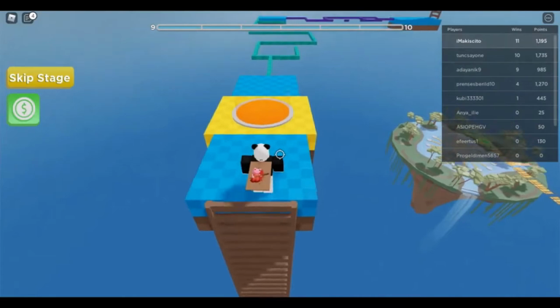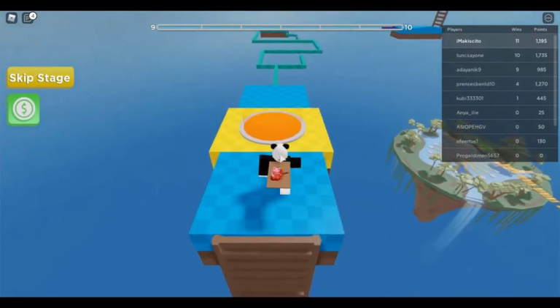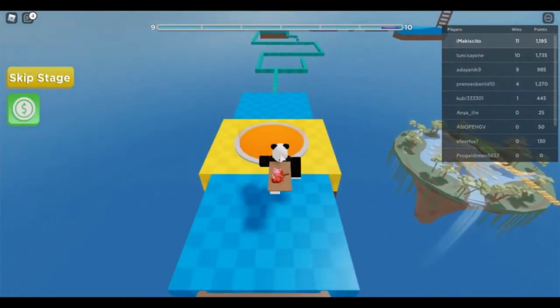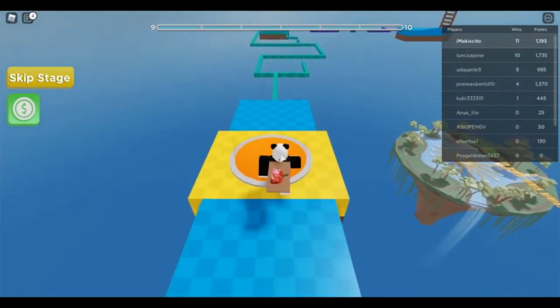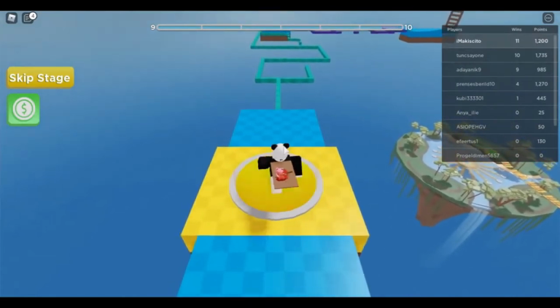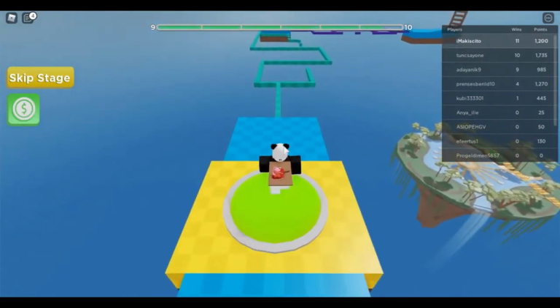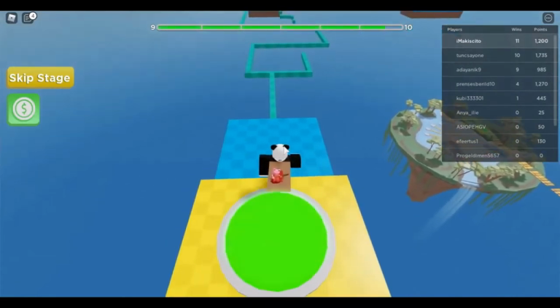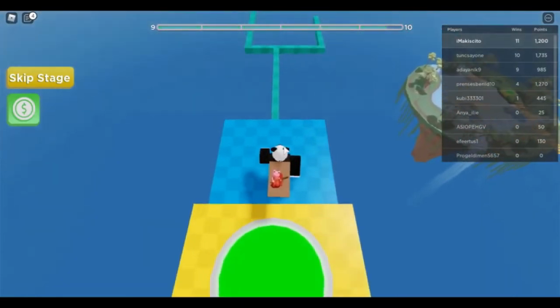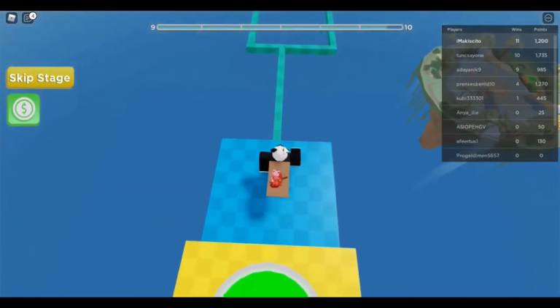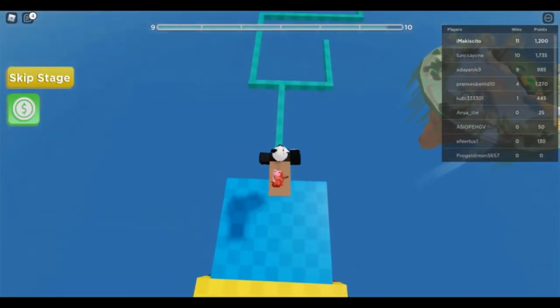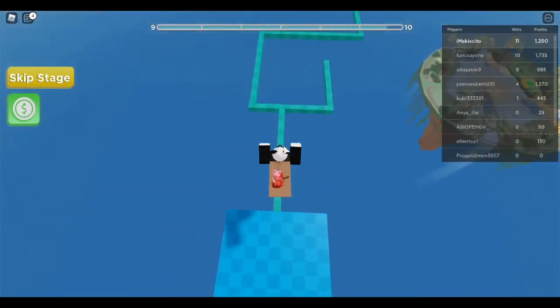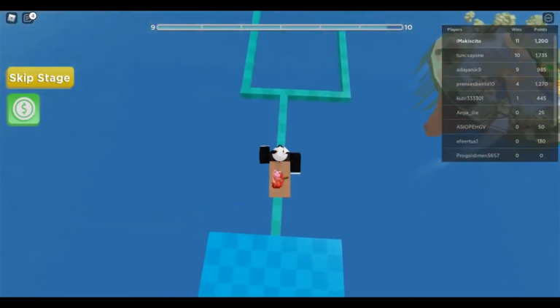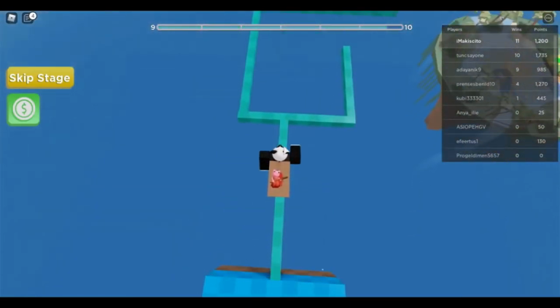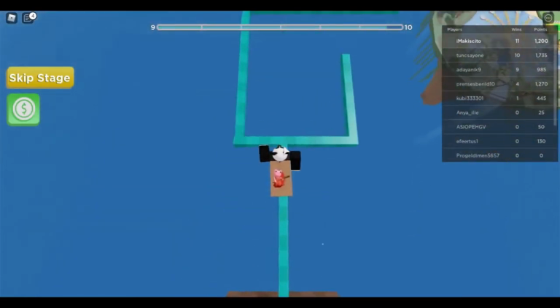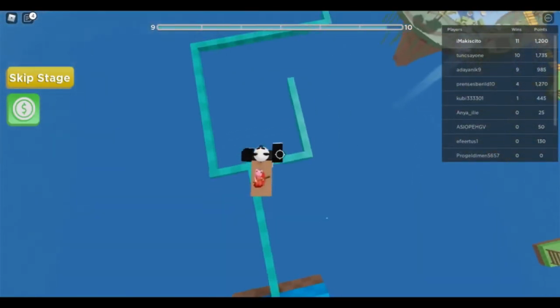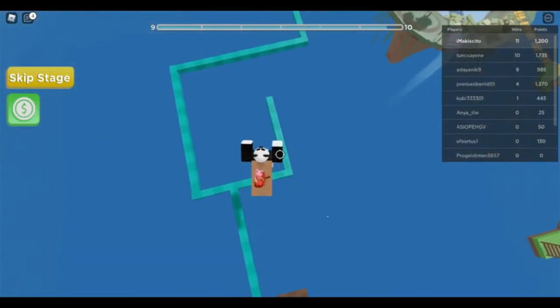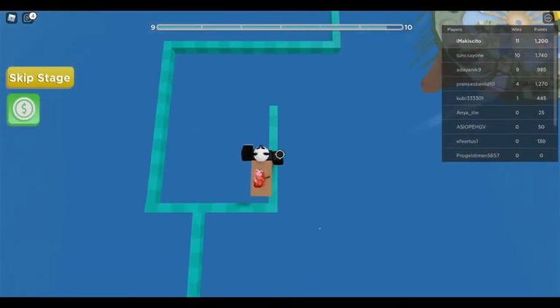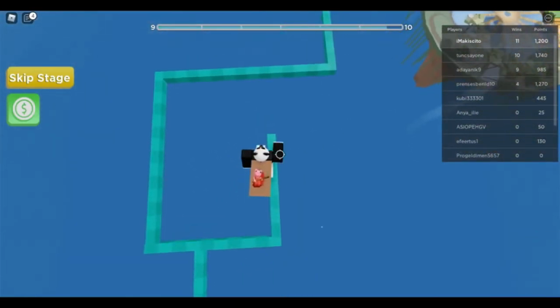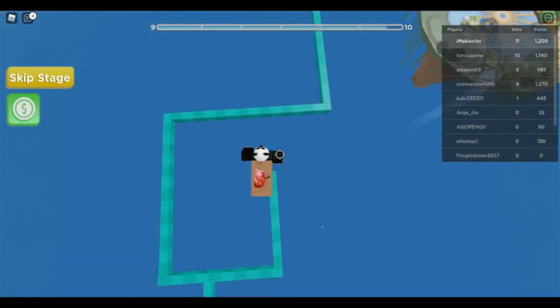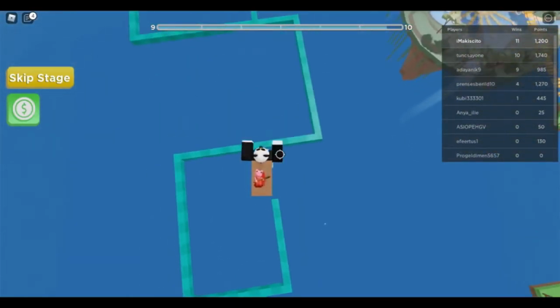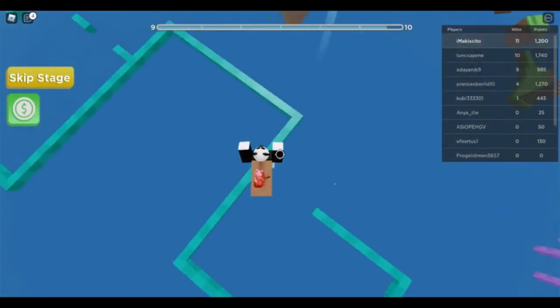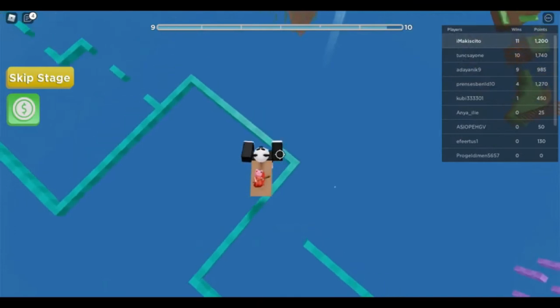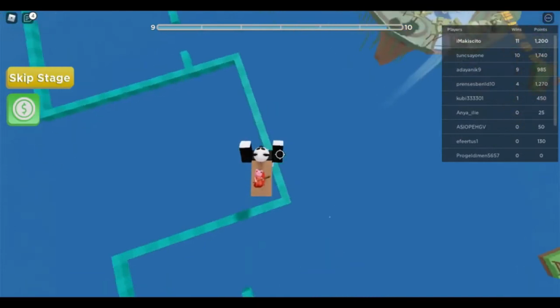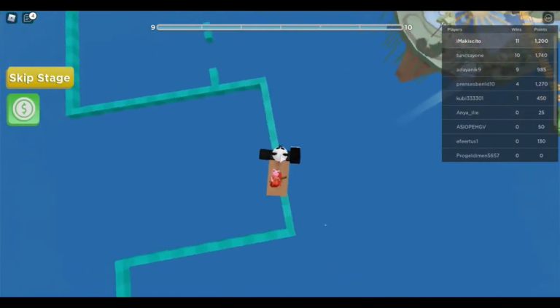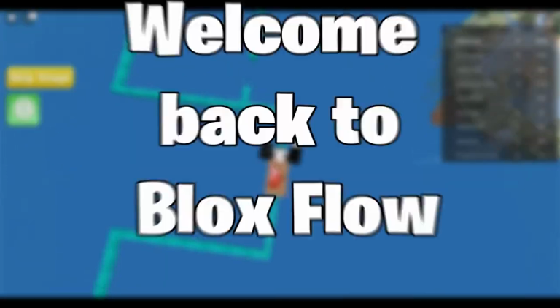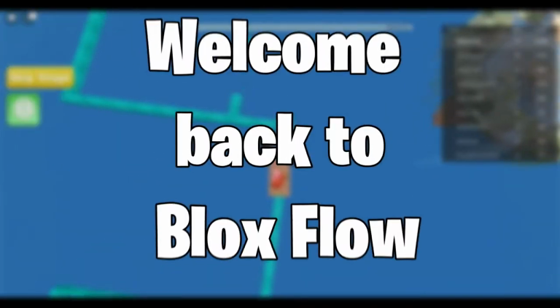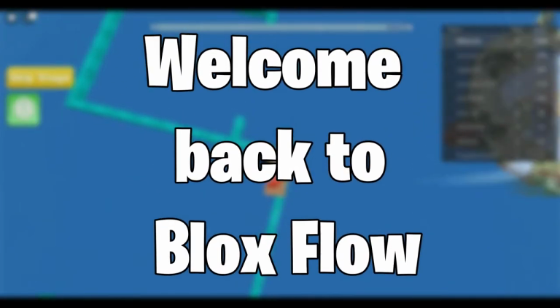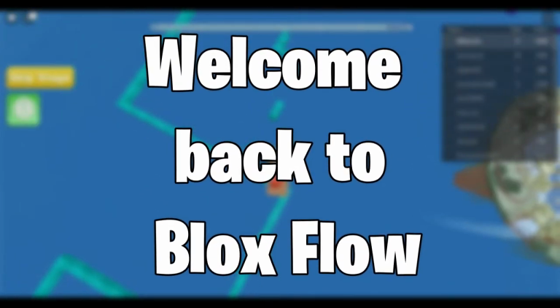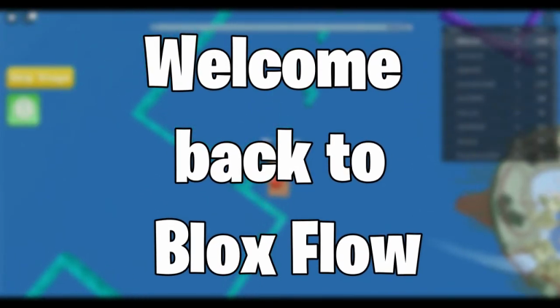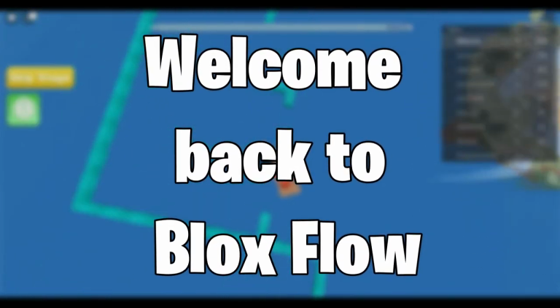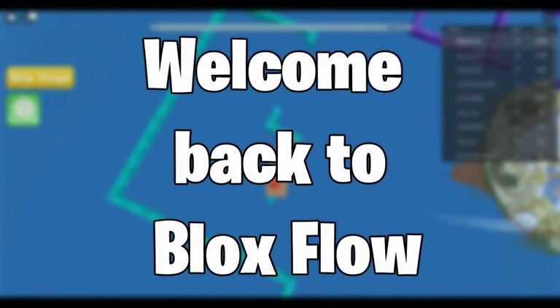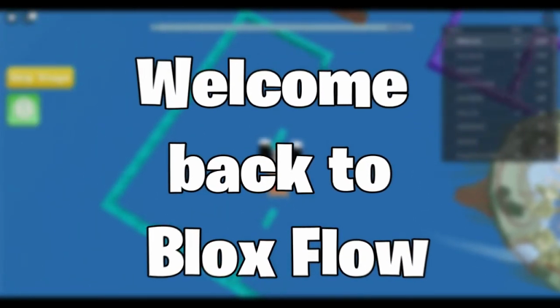I'm gonna get you guys started being safe this year by exposing all the 2021 Roblox account theft scams. Welcome back to Bloxflow, let's get into the video.